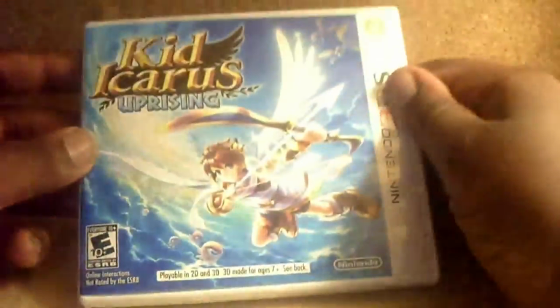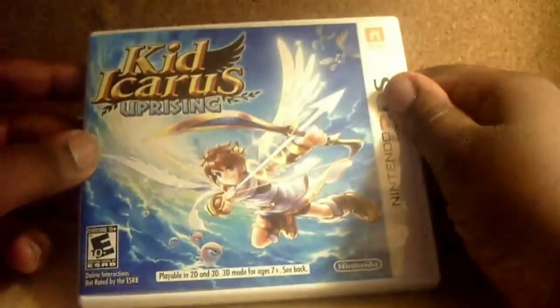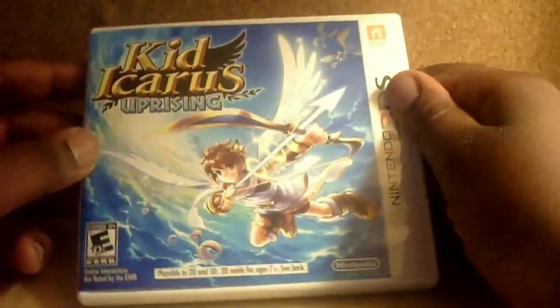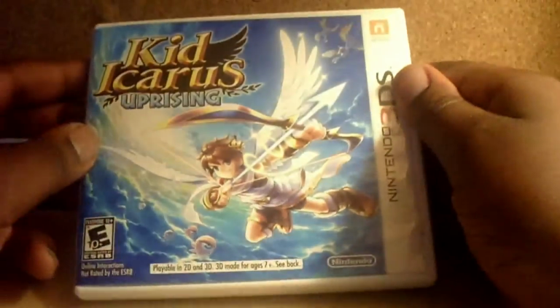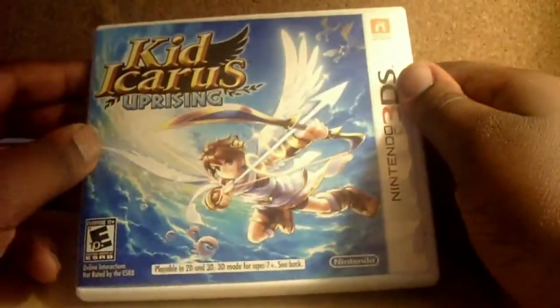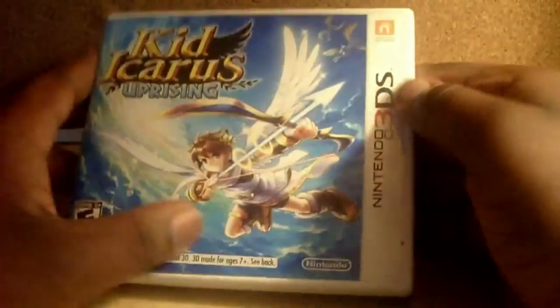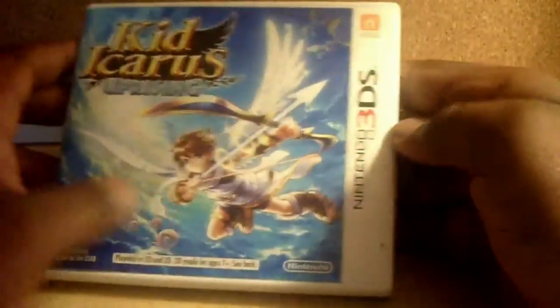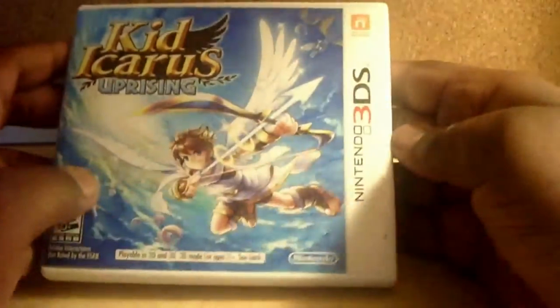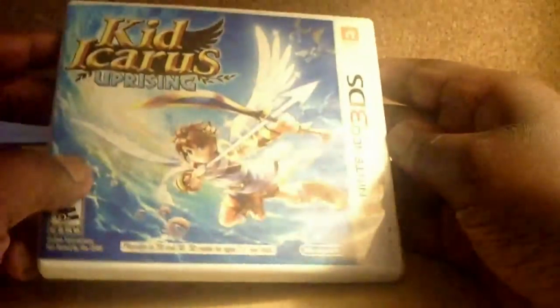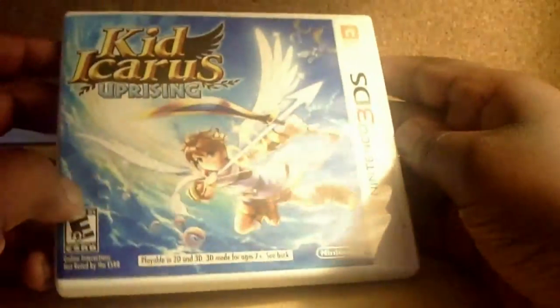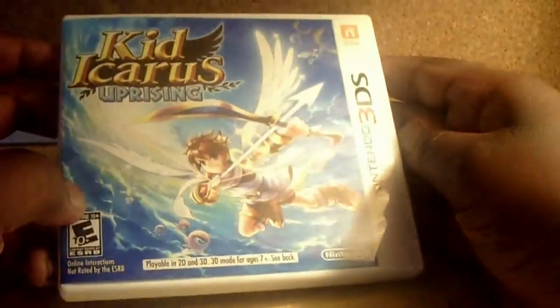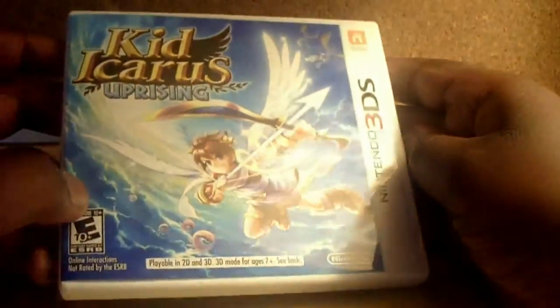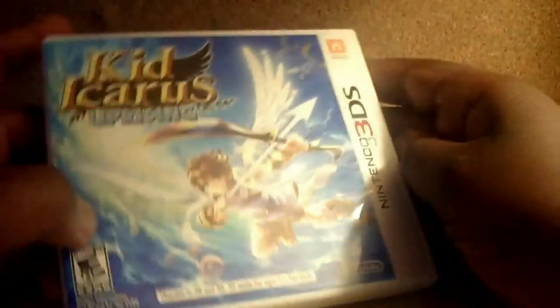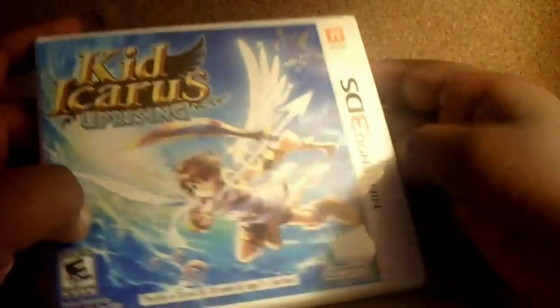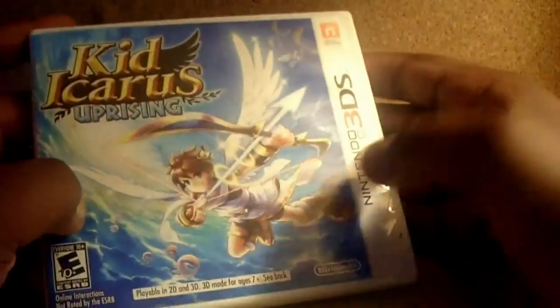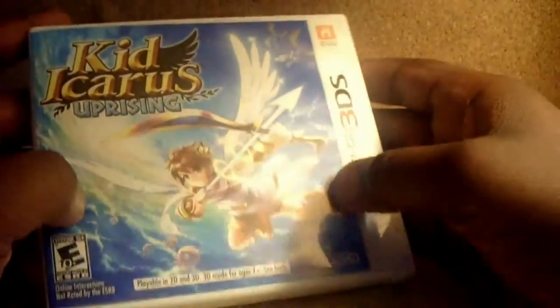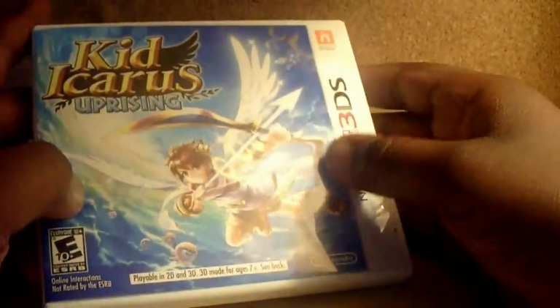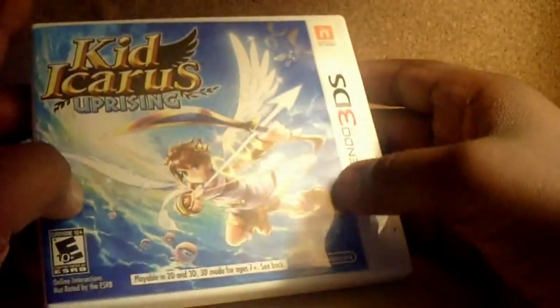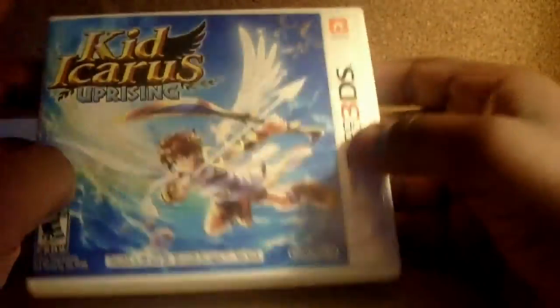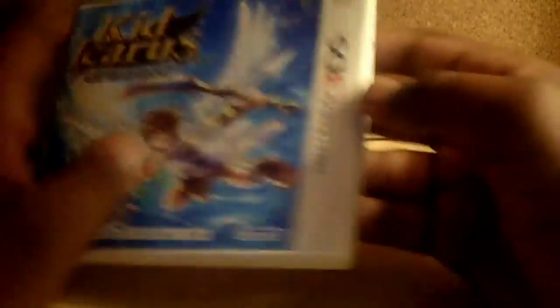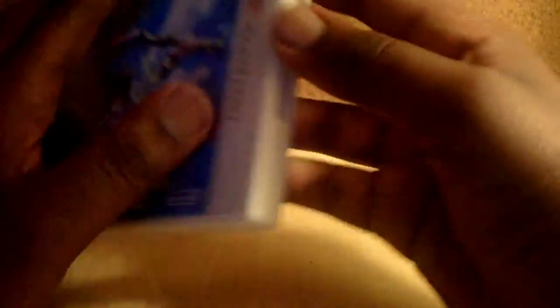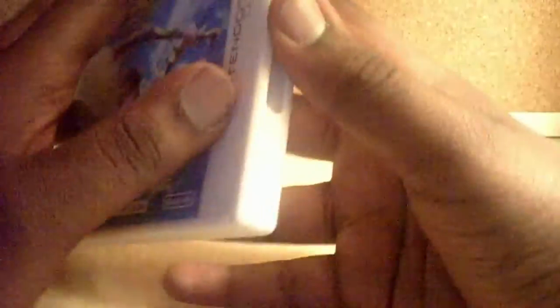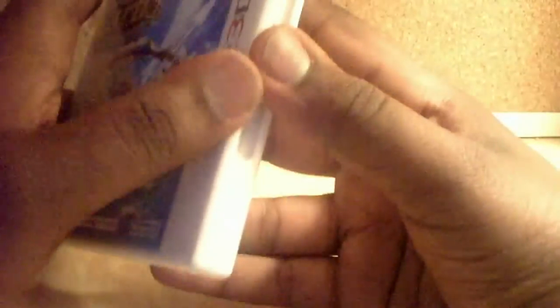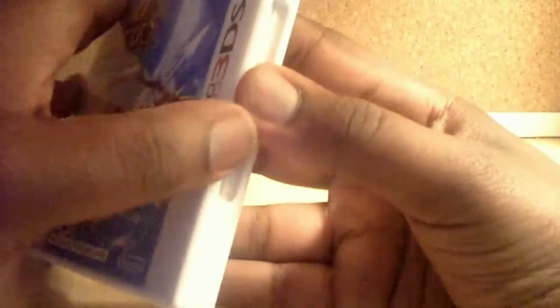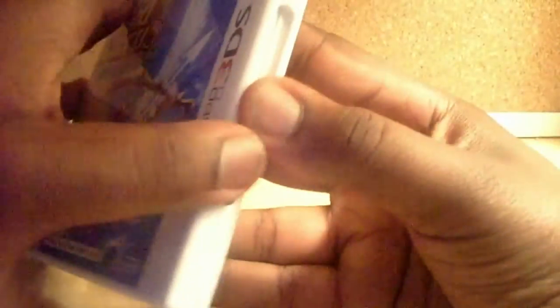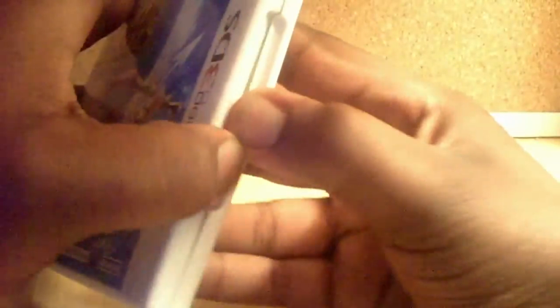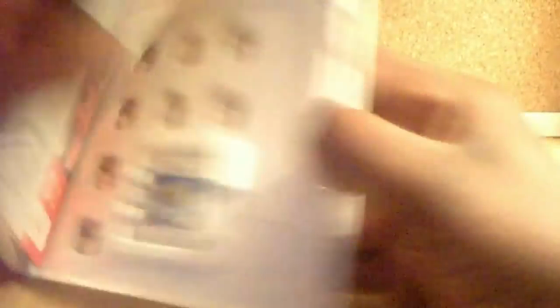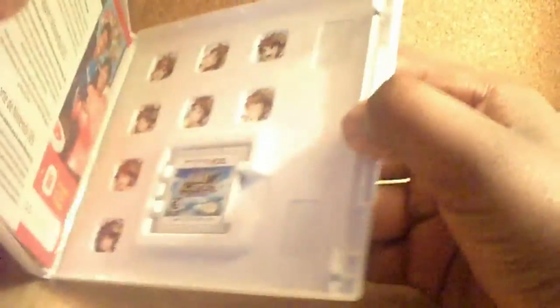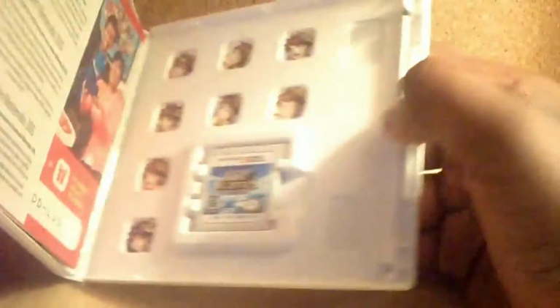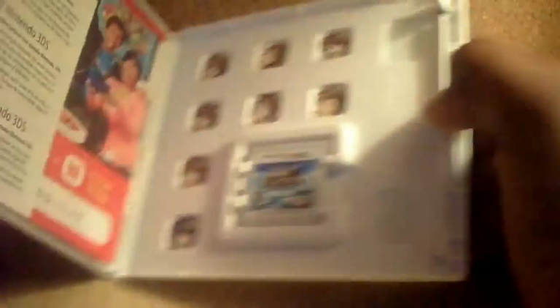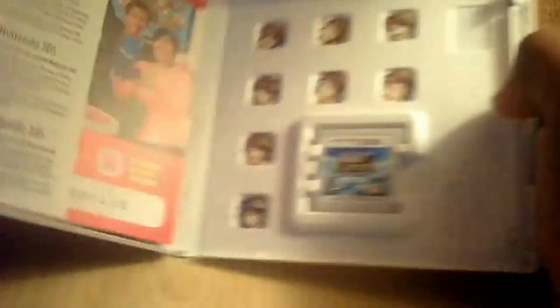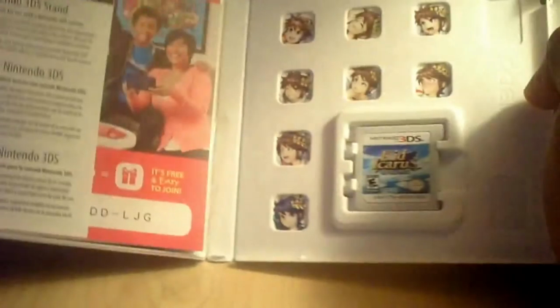Here's the game. It actually kind of looks like it still has plastic on it with the glare. But let's open it up.